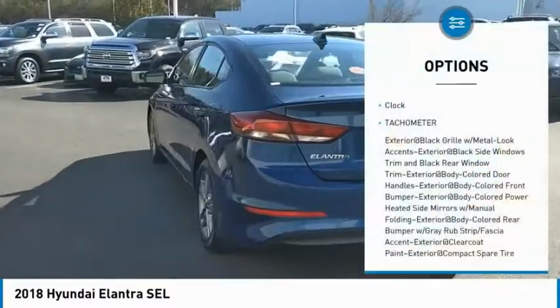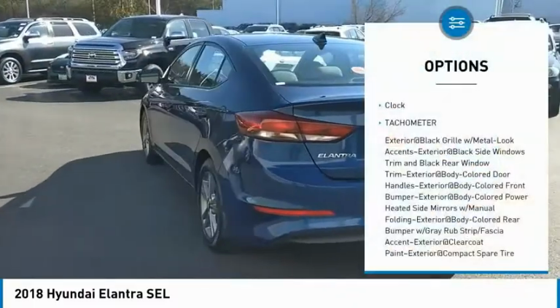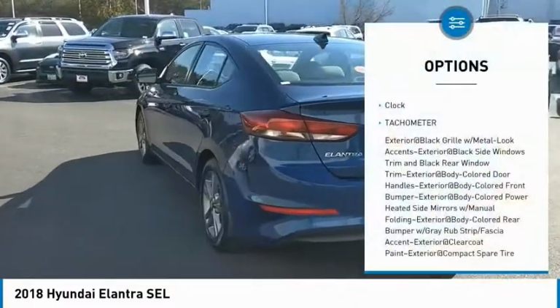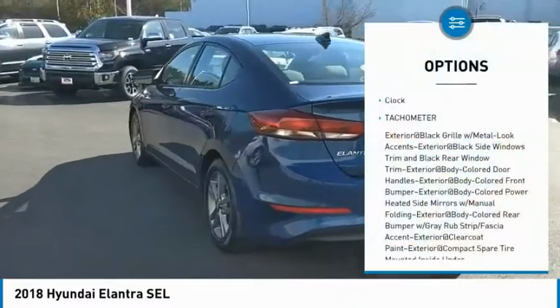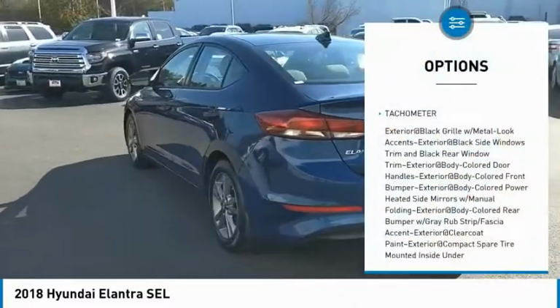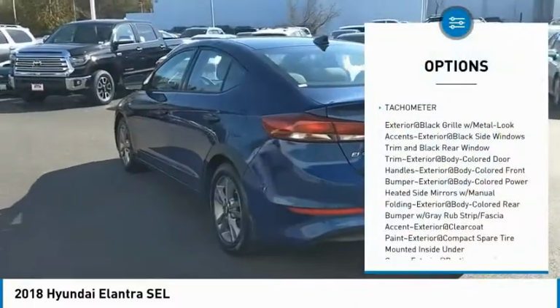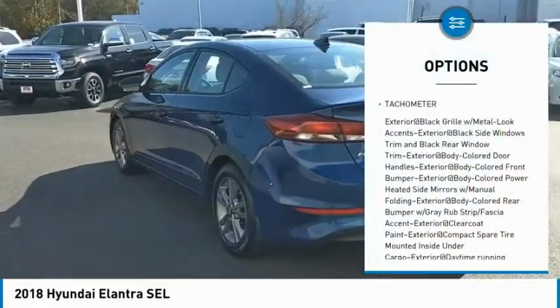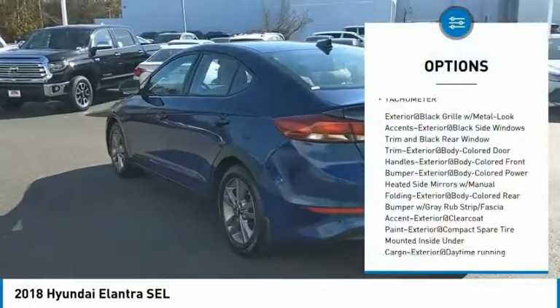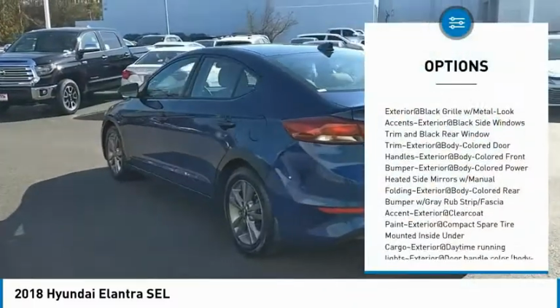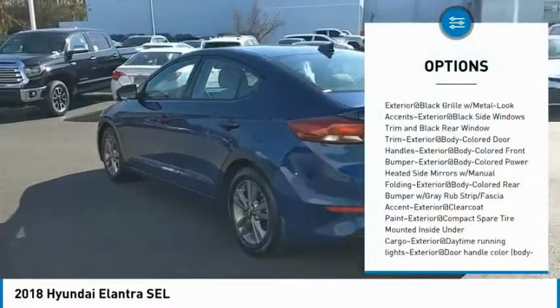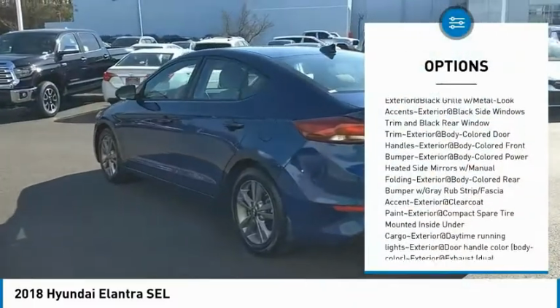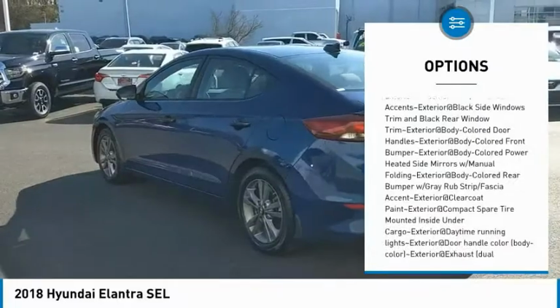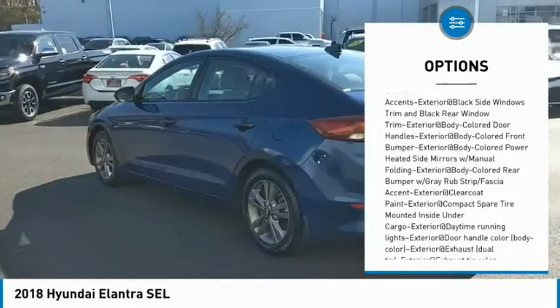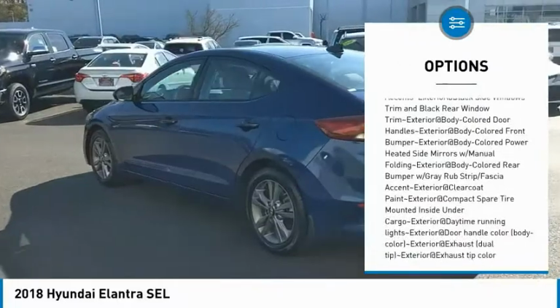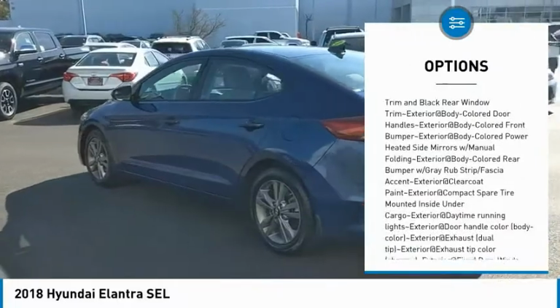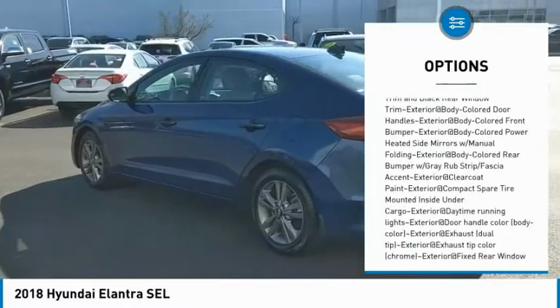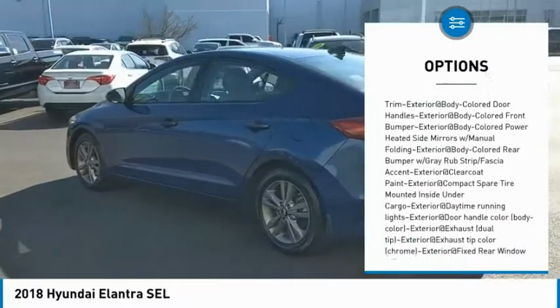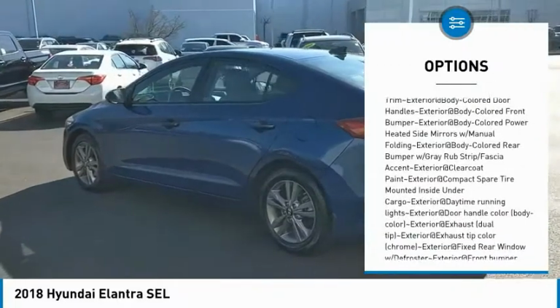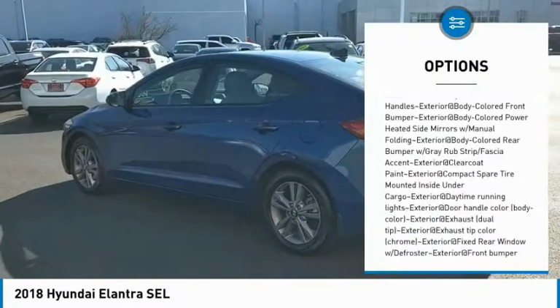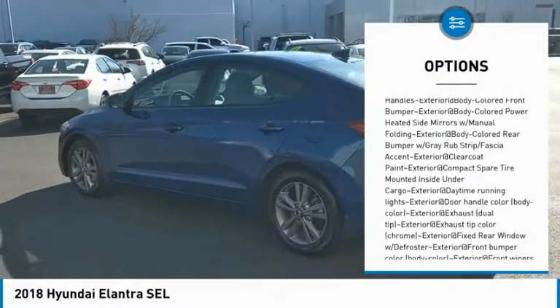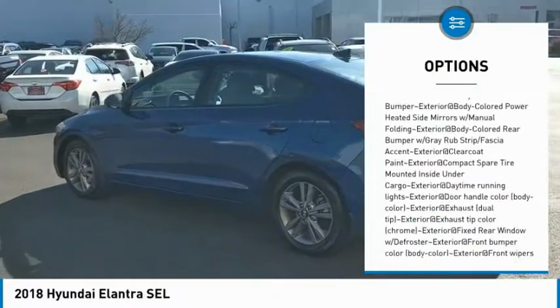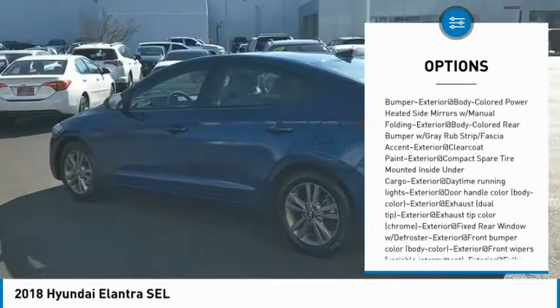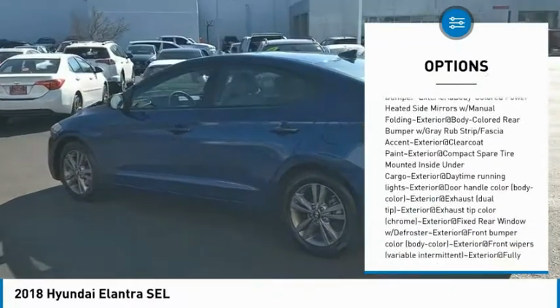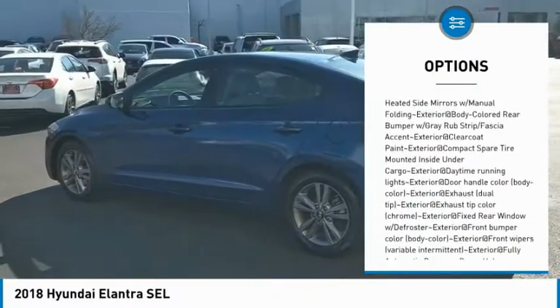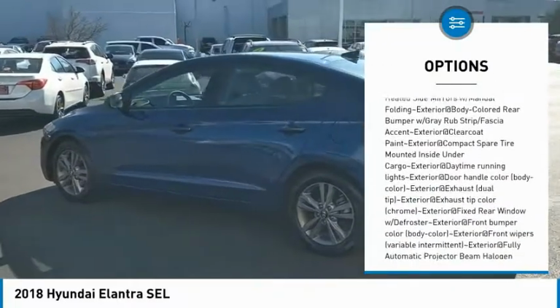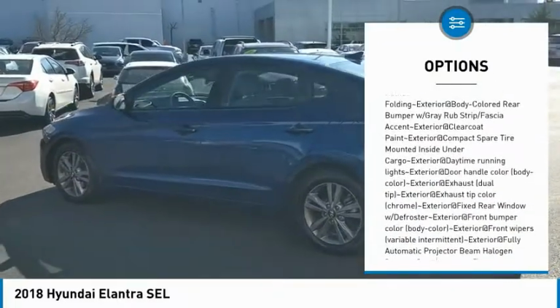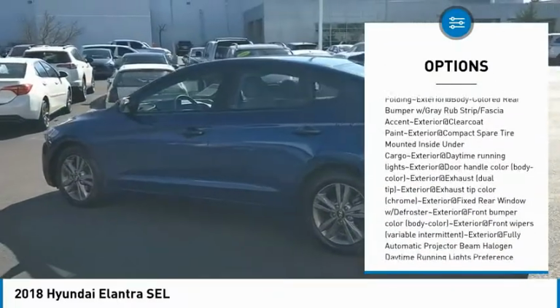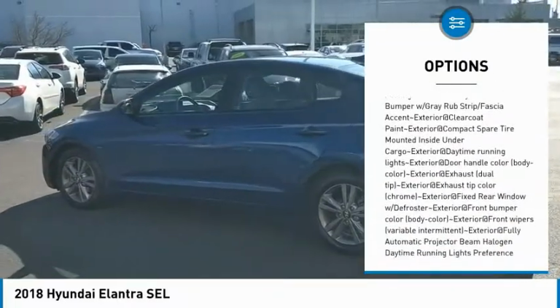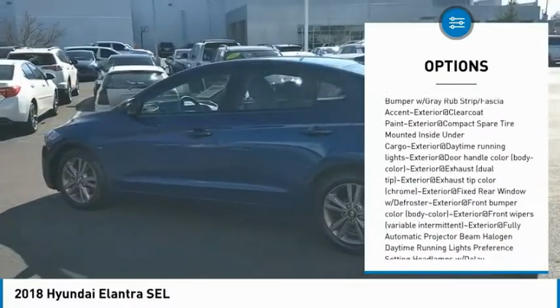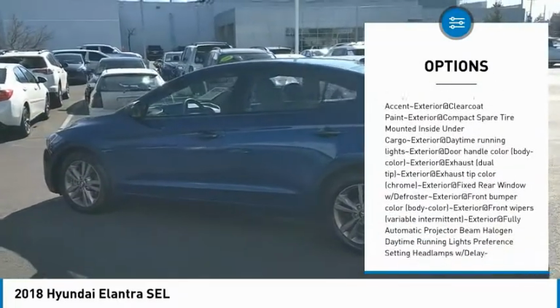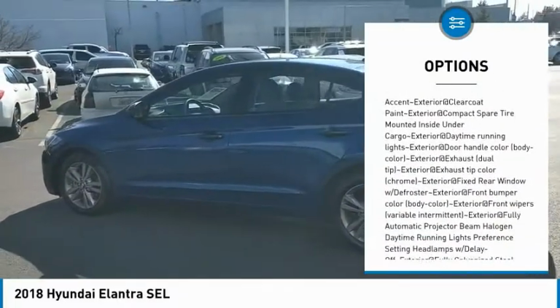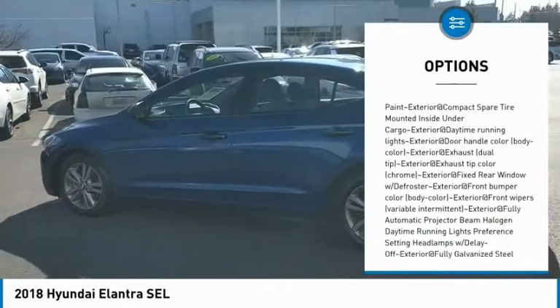Here are some of this vehicle's great options: clock, tachometer. Is love at first sight really possible? Let us know when you stop in.